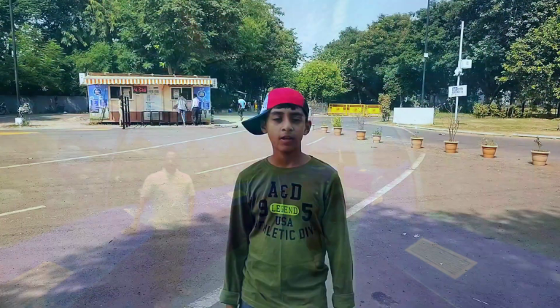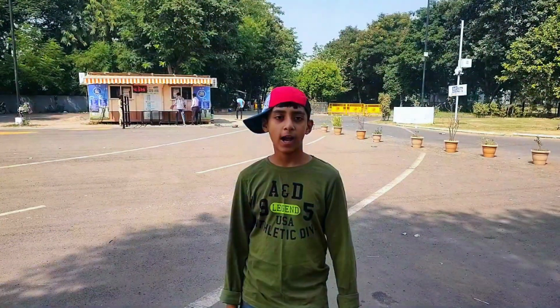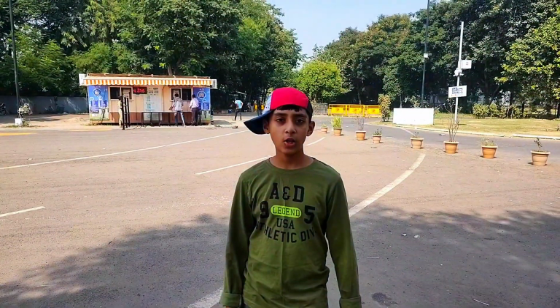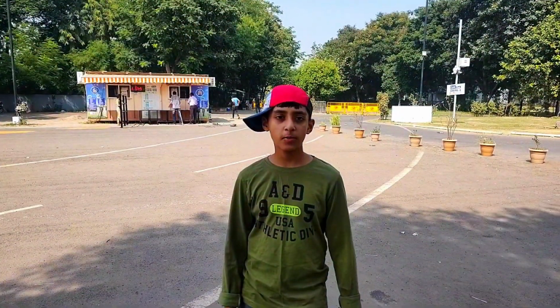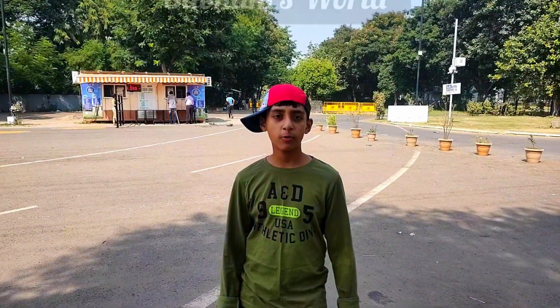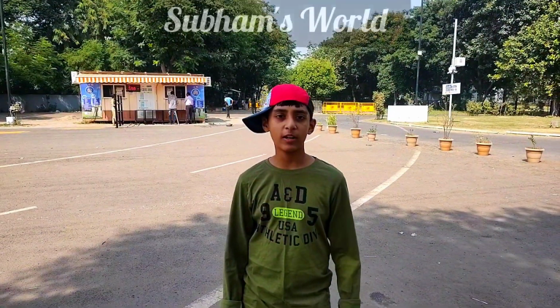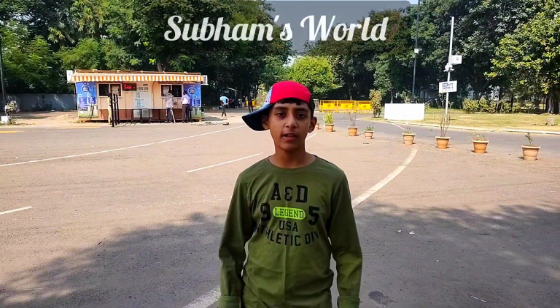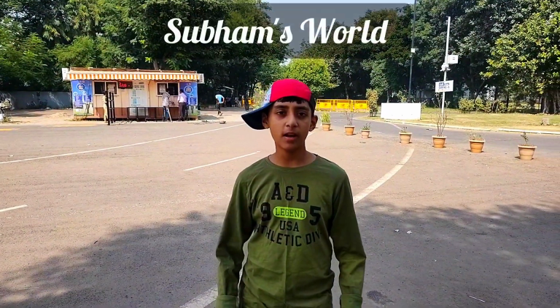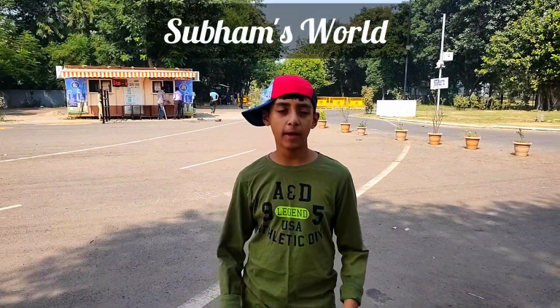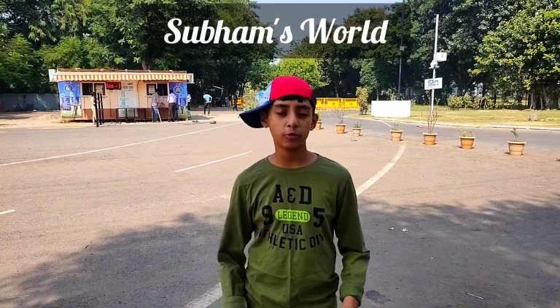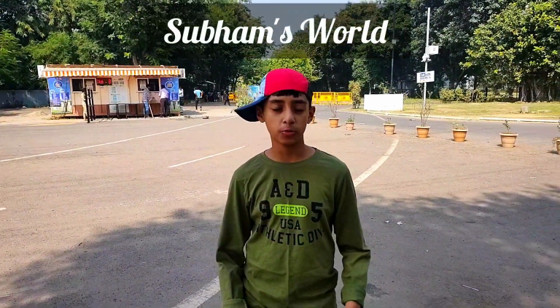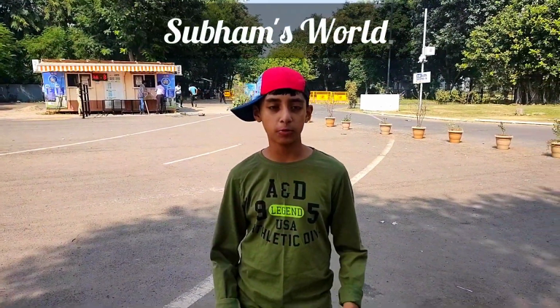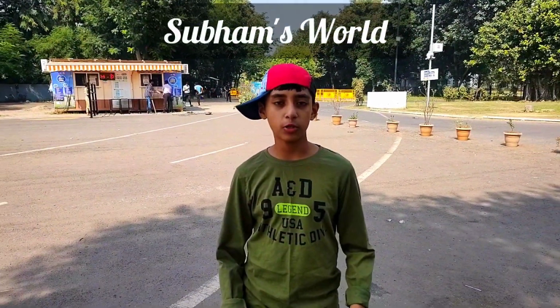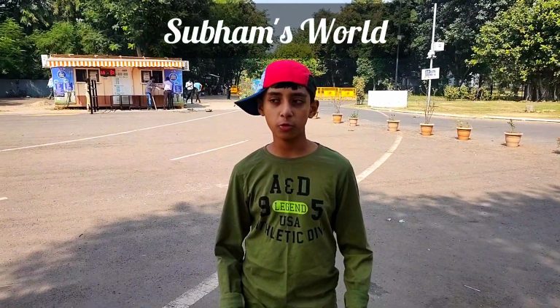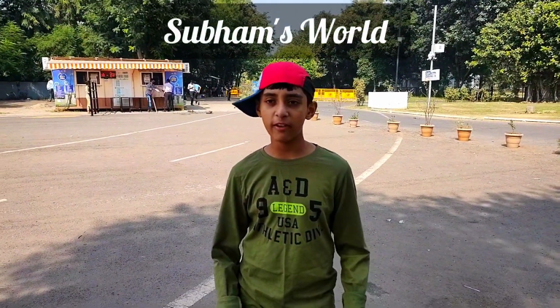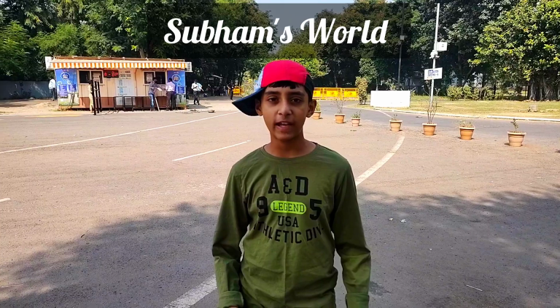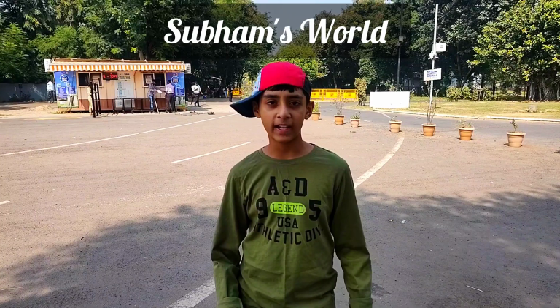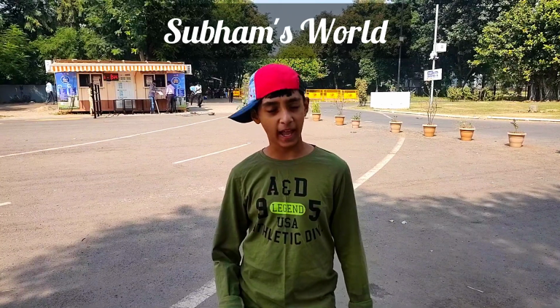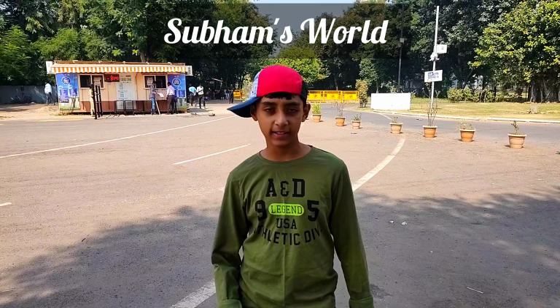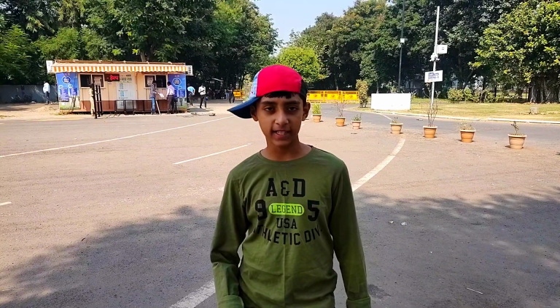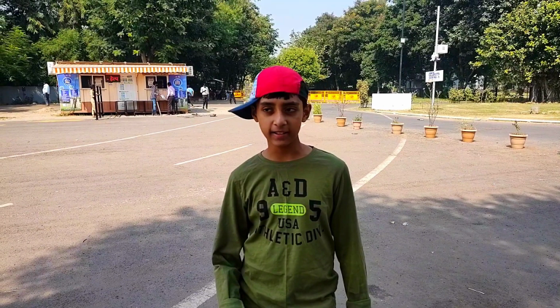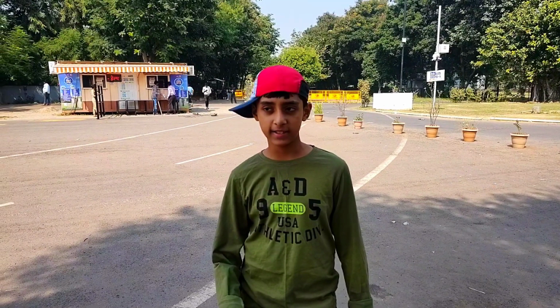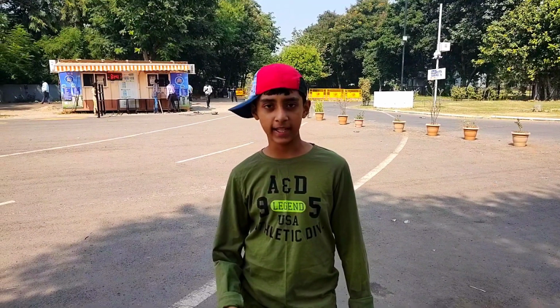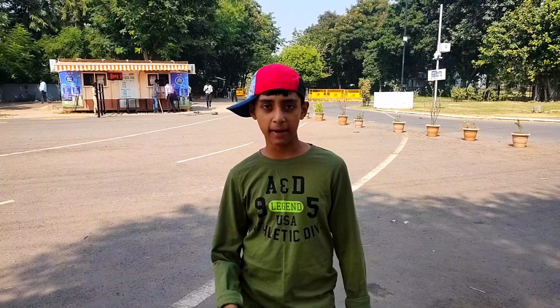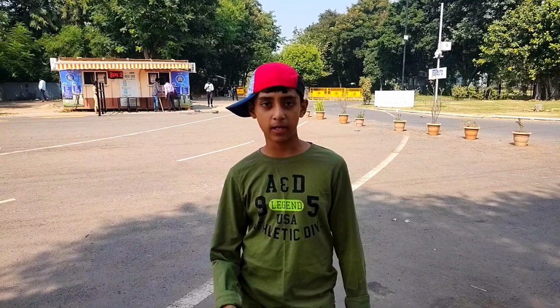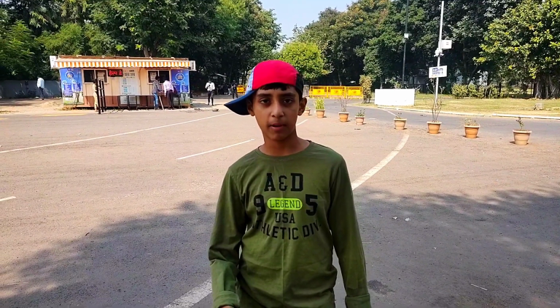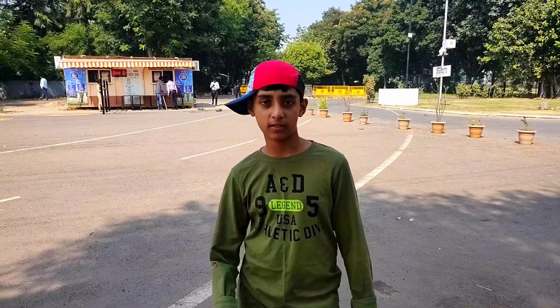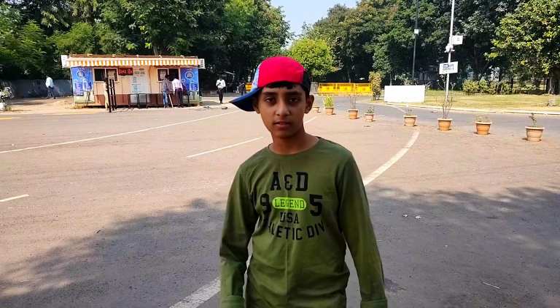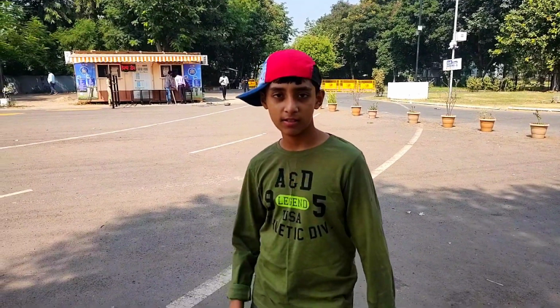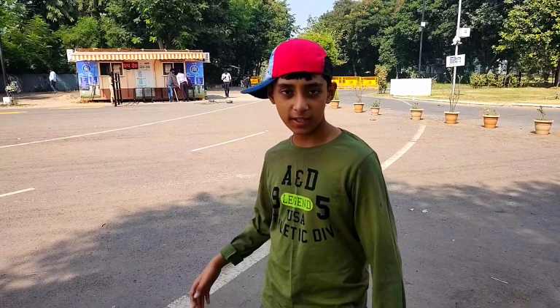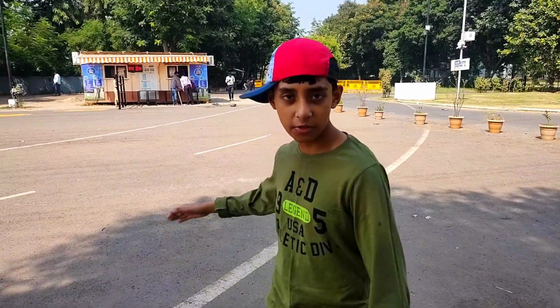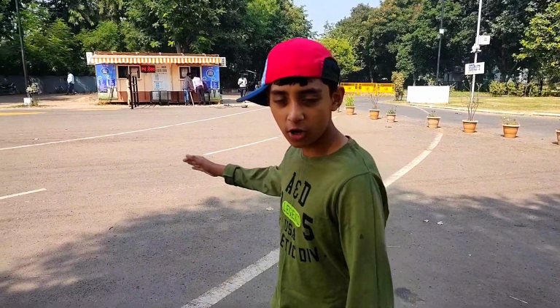Hello everyone, welcome back to Superstore. Today we are at Science City, Mdabar. Let's go.